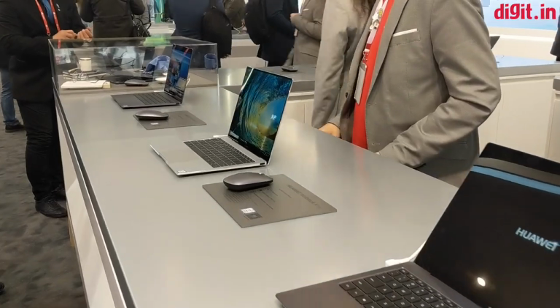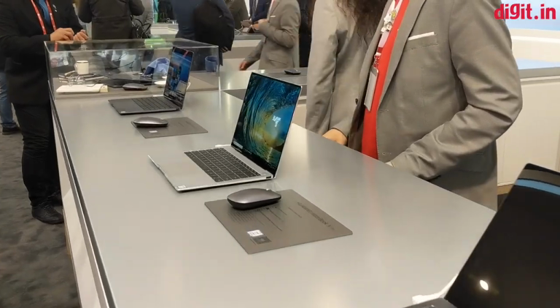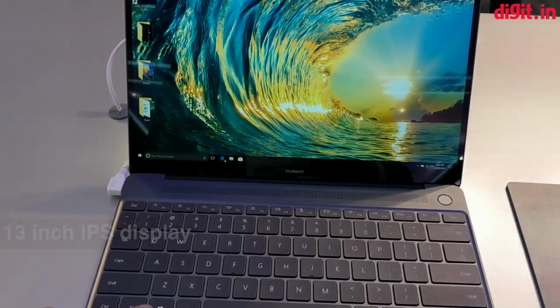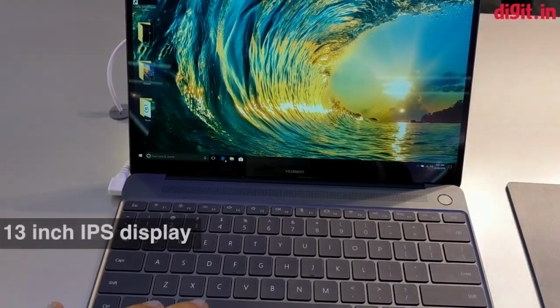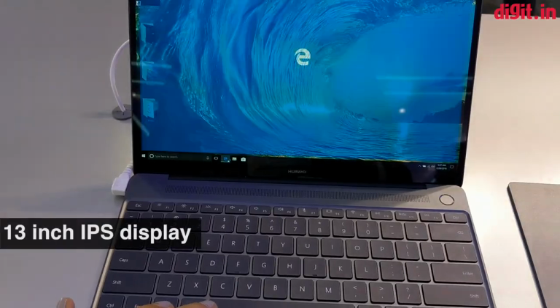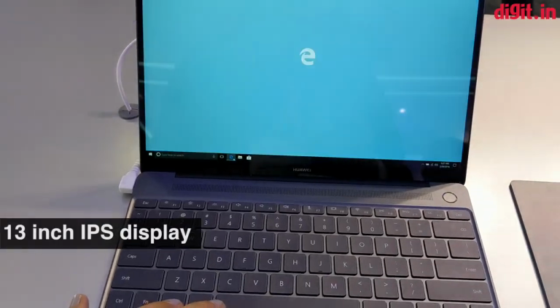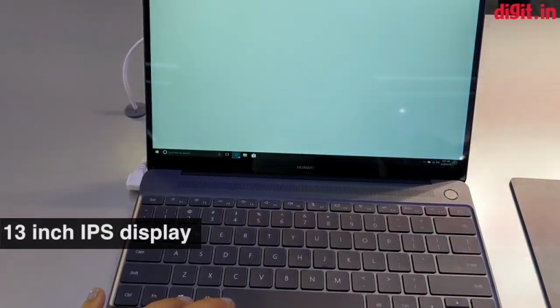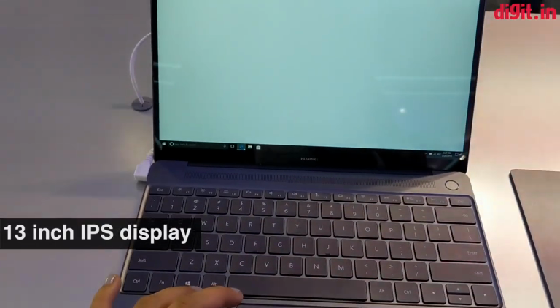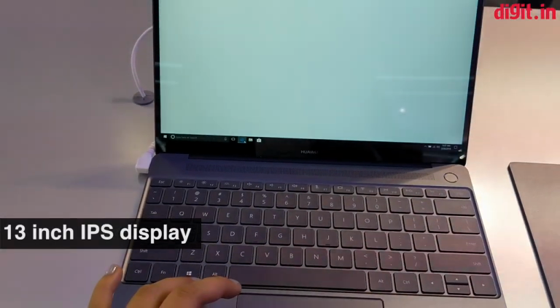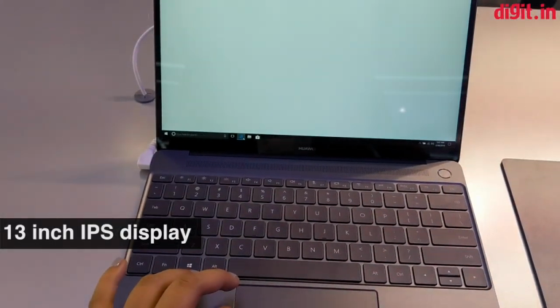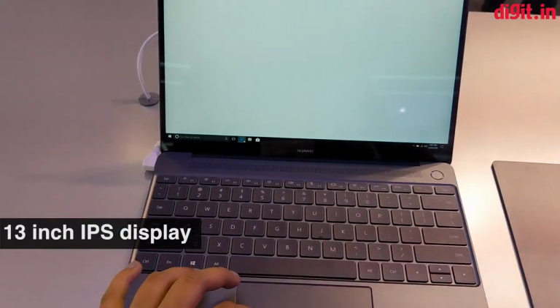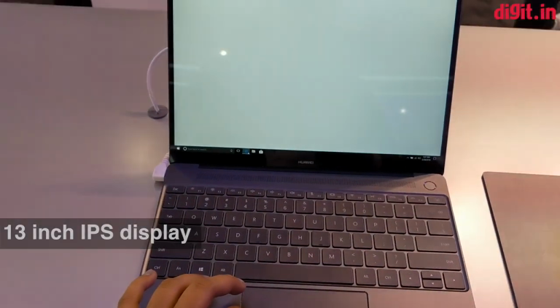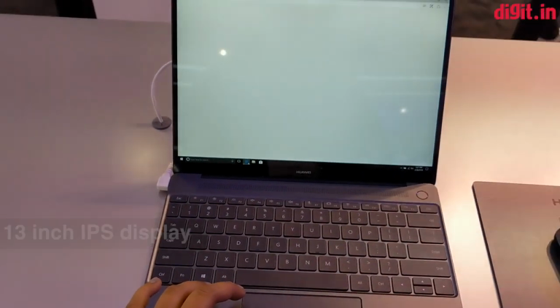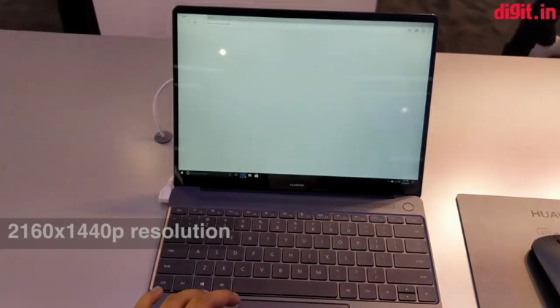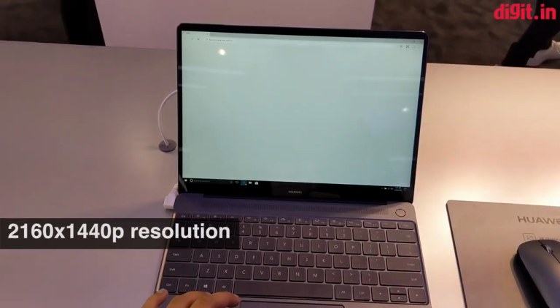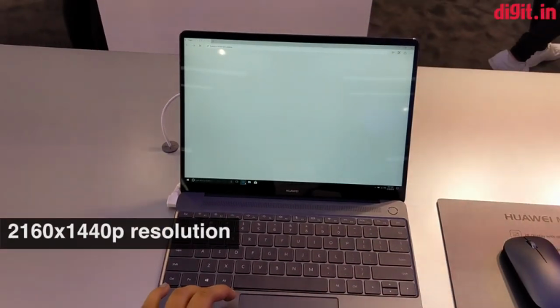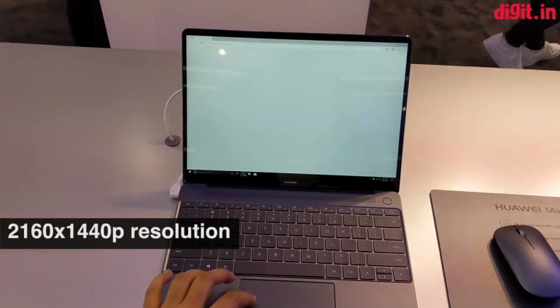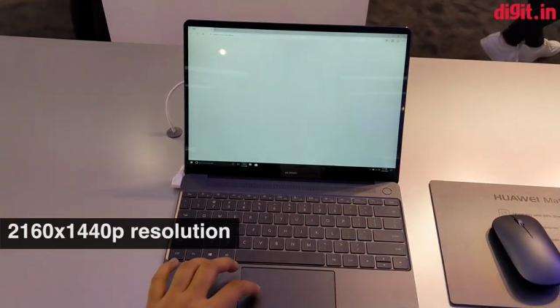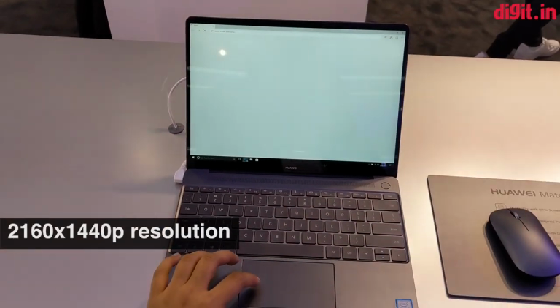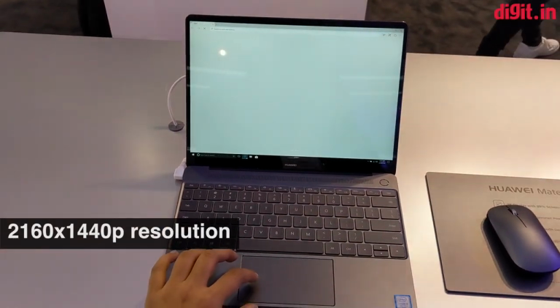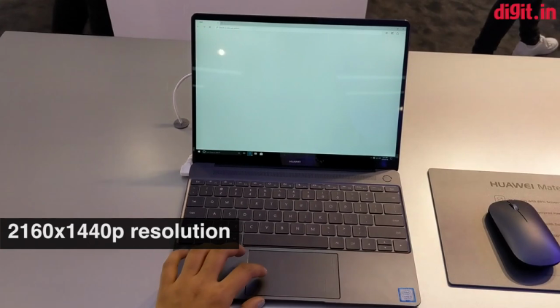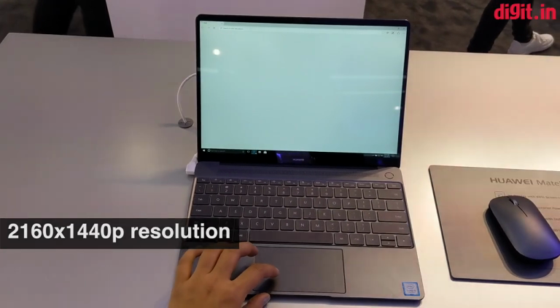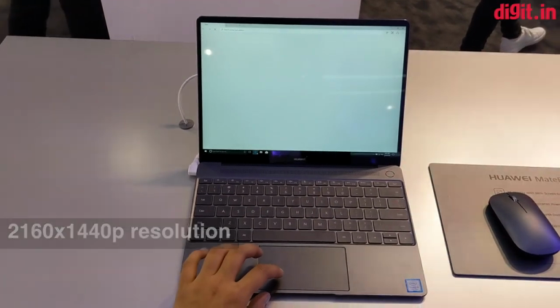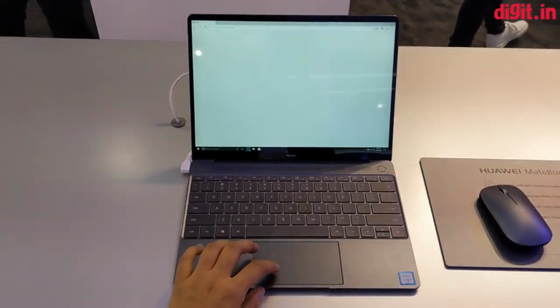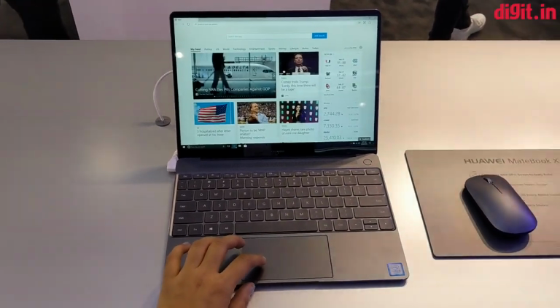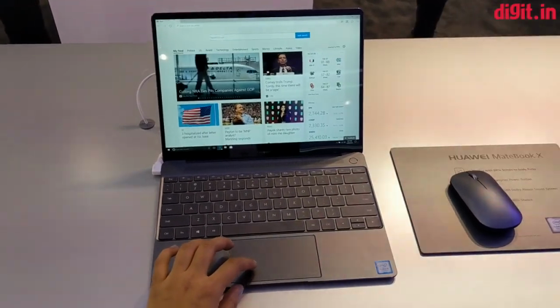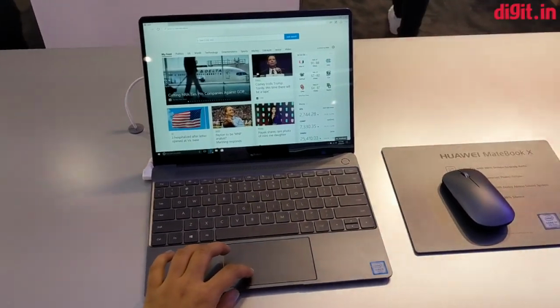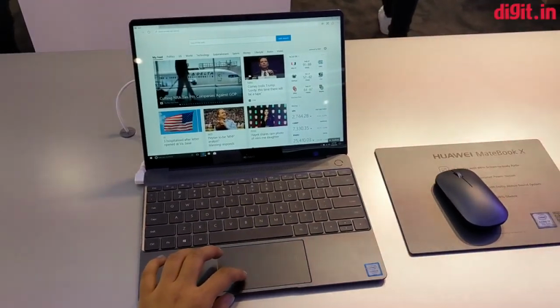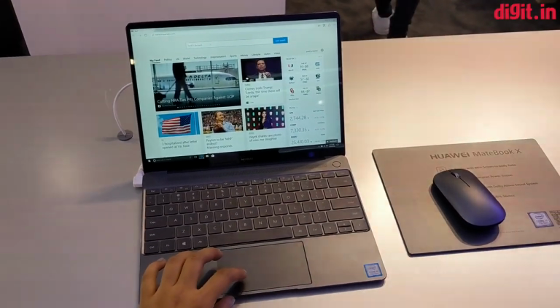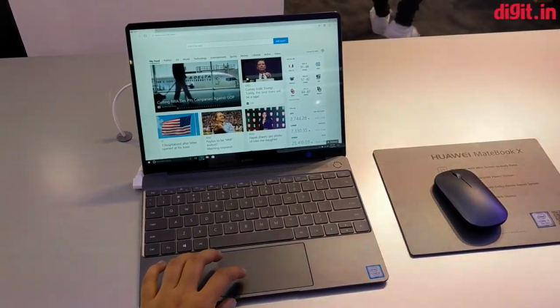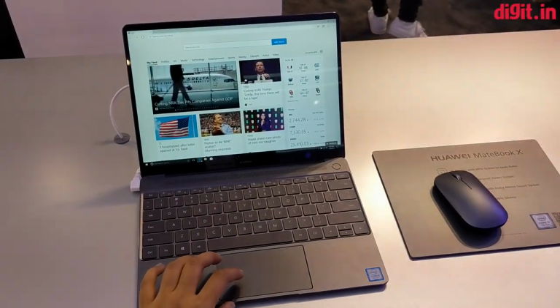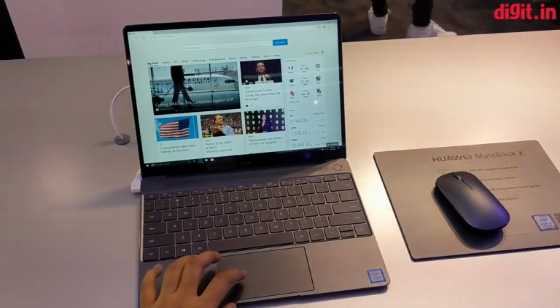The laptop has a 13 inch IPS display with a resolution of 2160 by 1440, and the display is protected by Corning's Gorilla Glass.